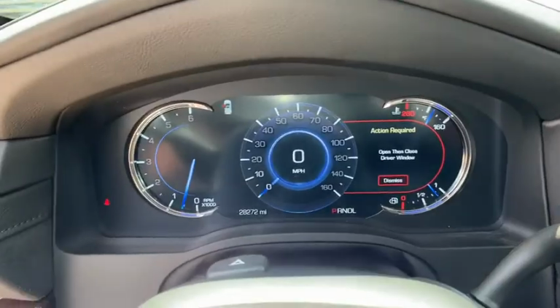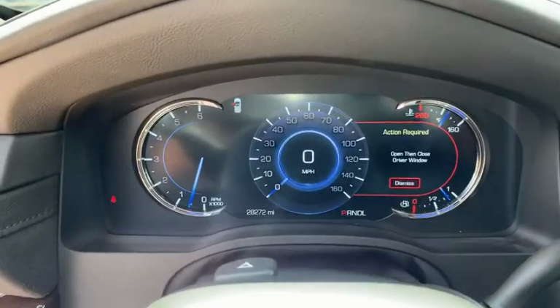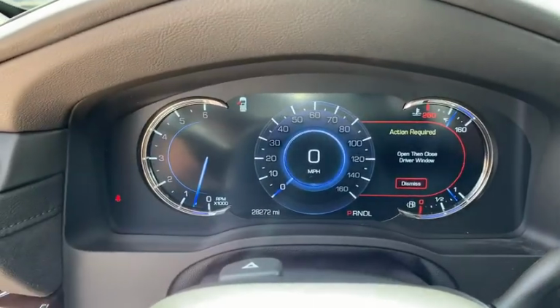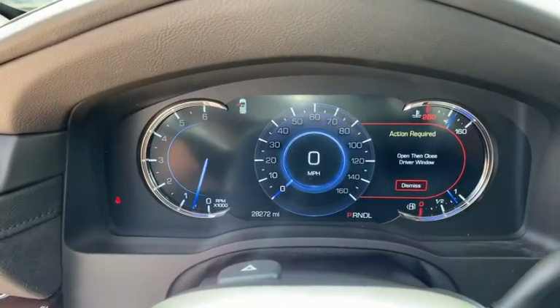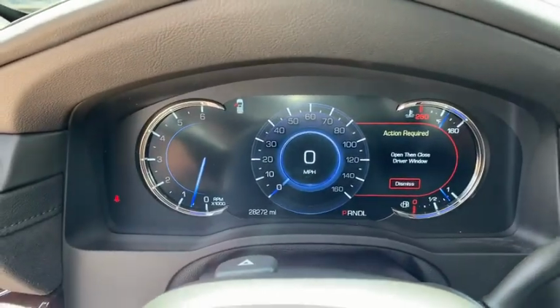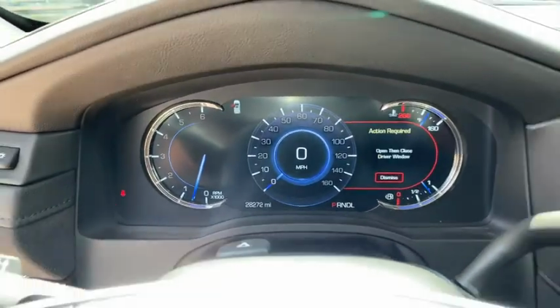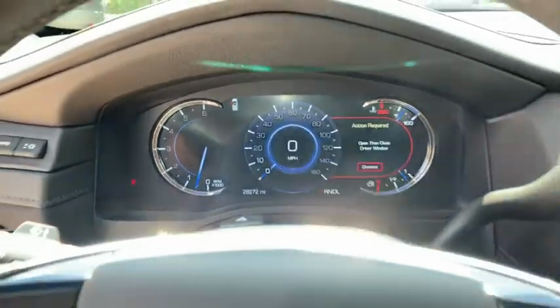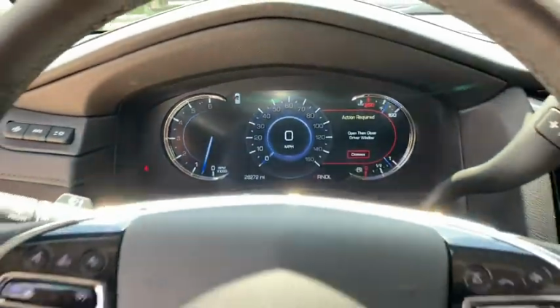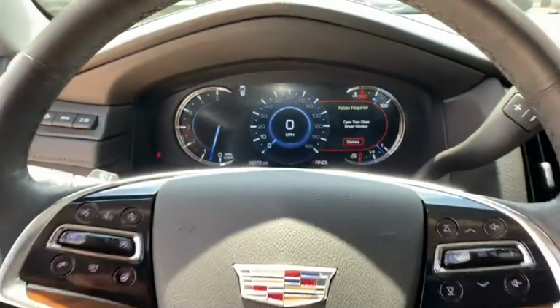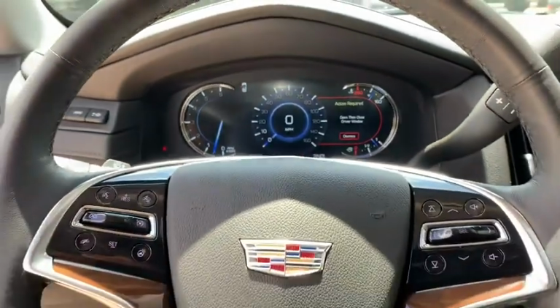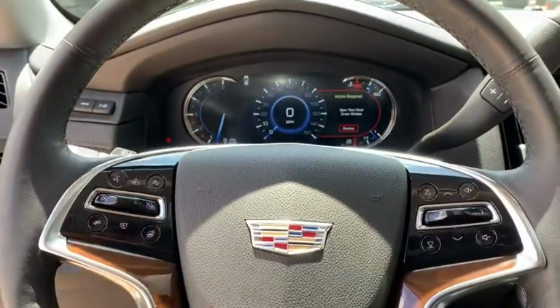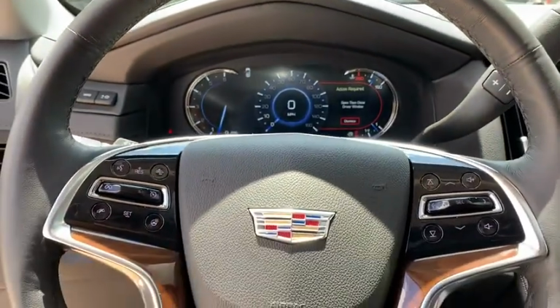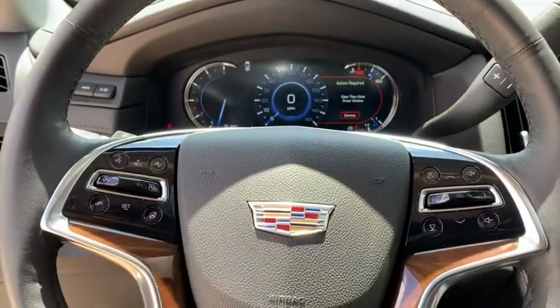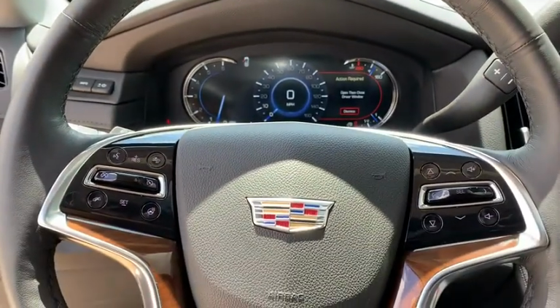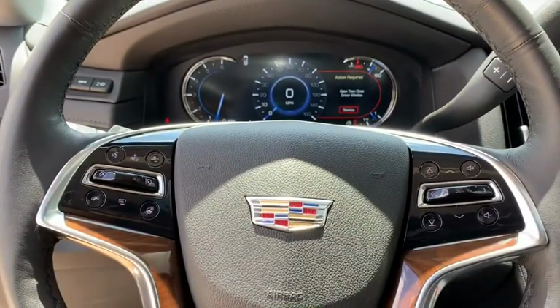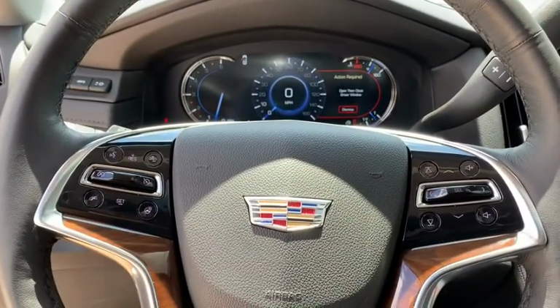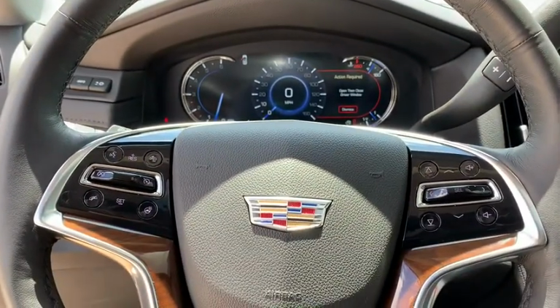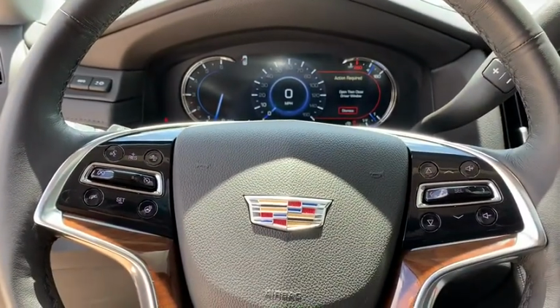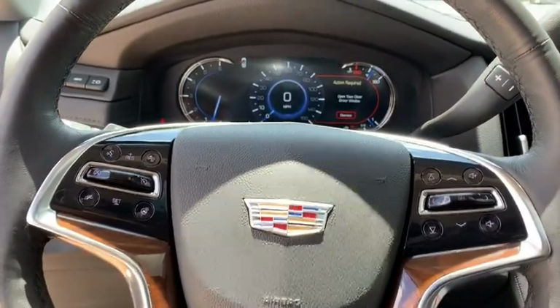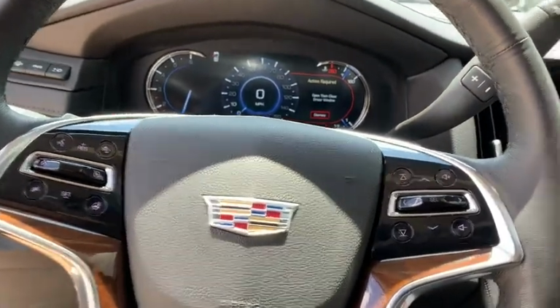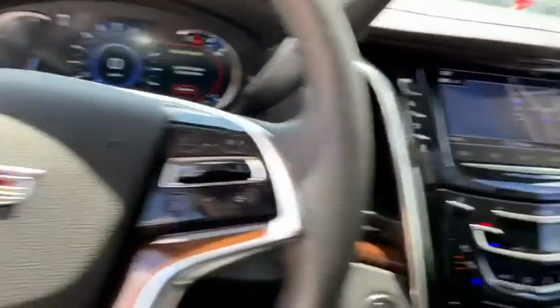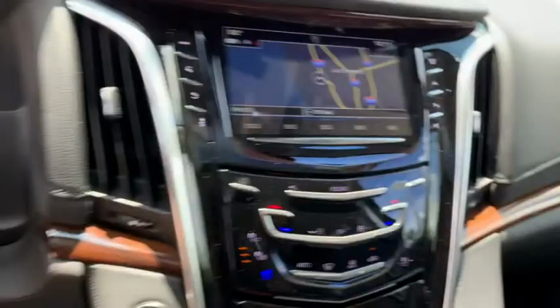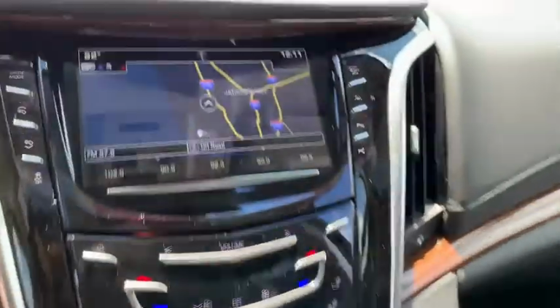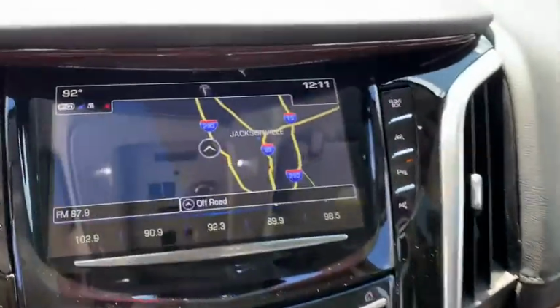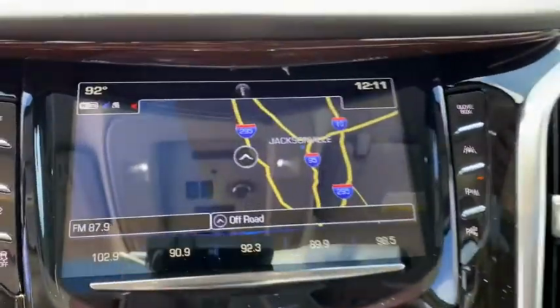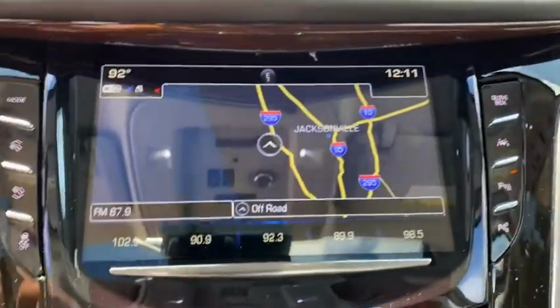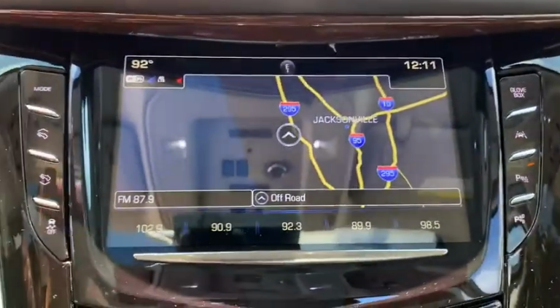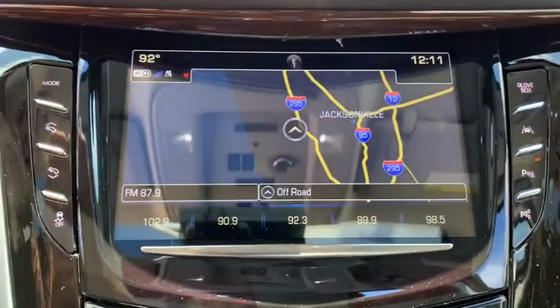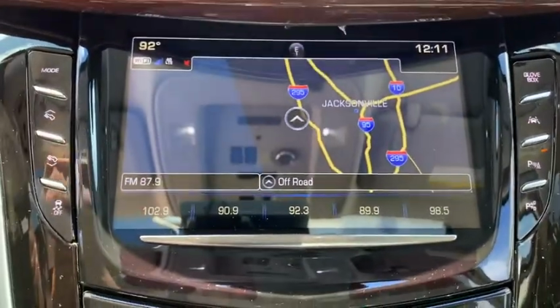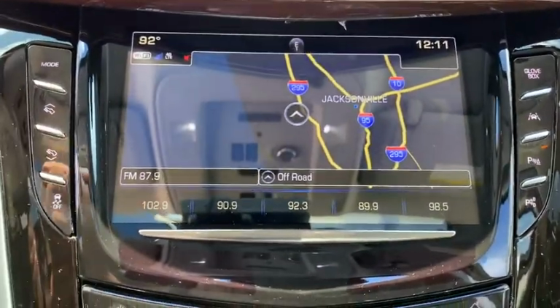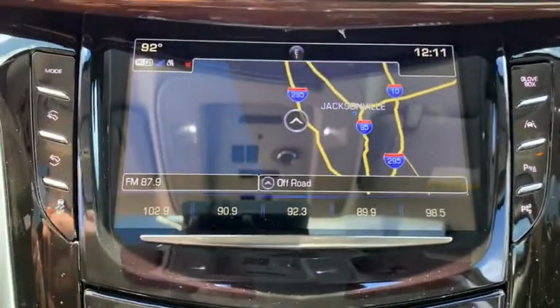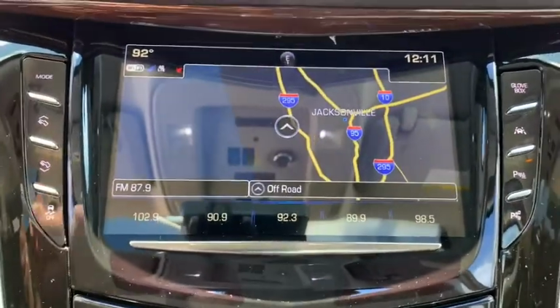Leather-wrapped steering wheel, Bluetooth, adjustable steering wheel, power steering, keyless start, four-wheel drive, aluminum wheels.